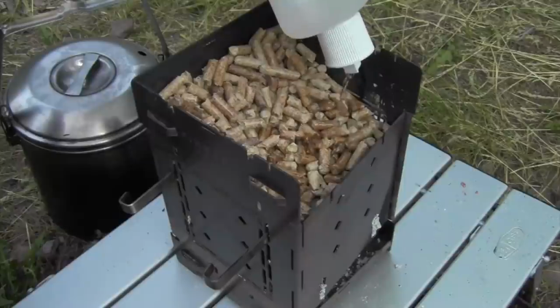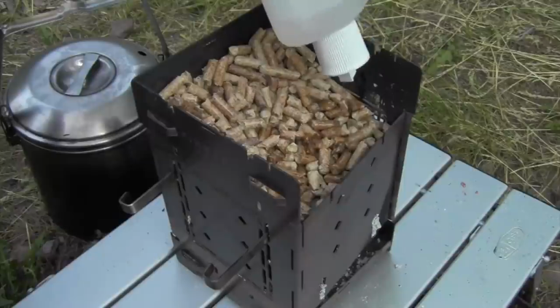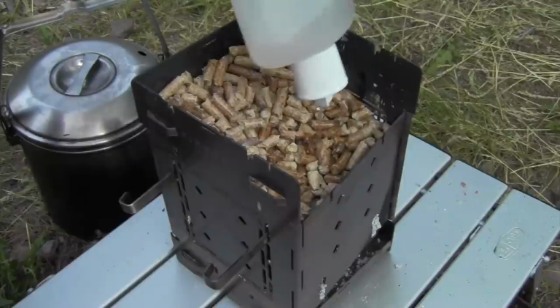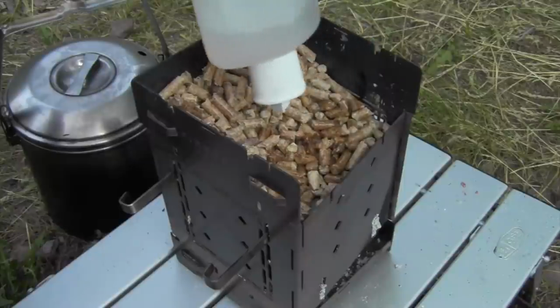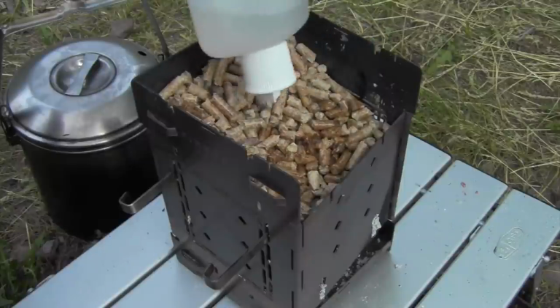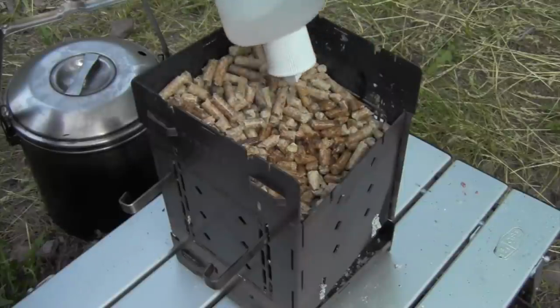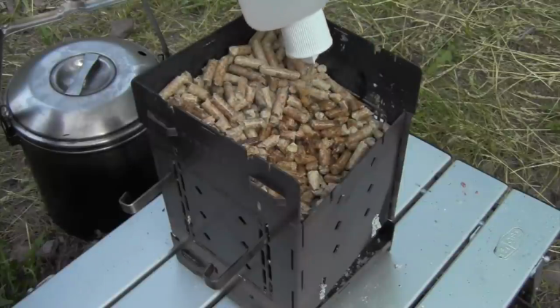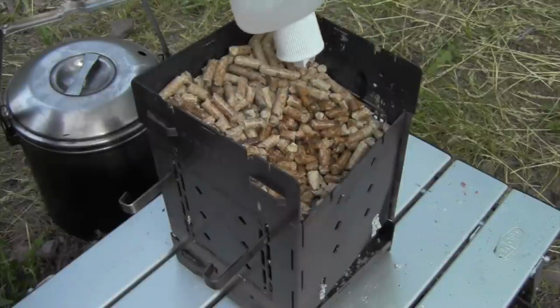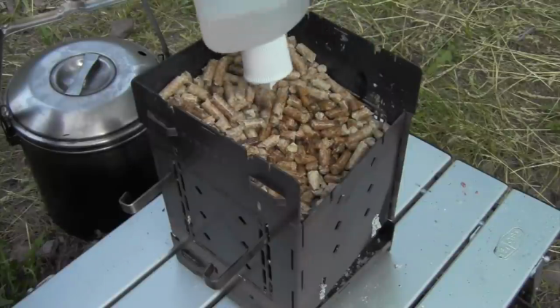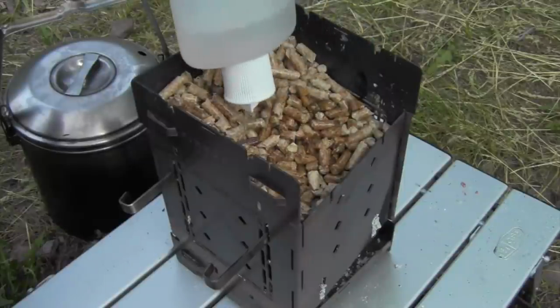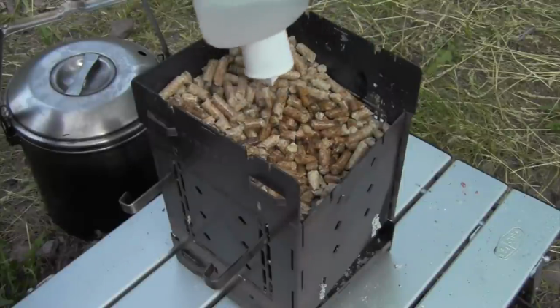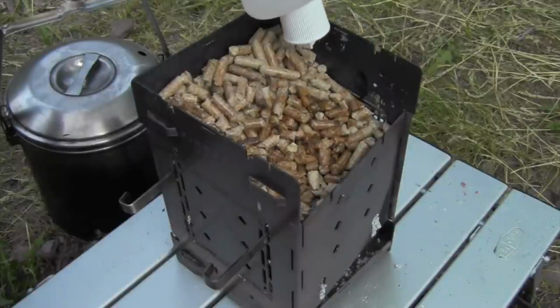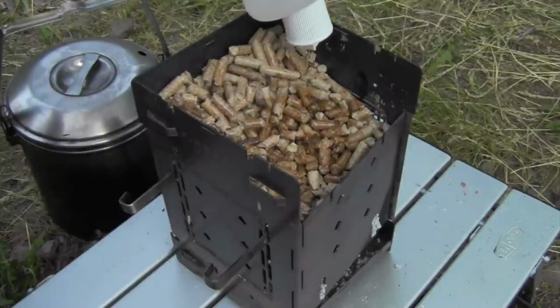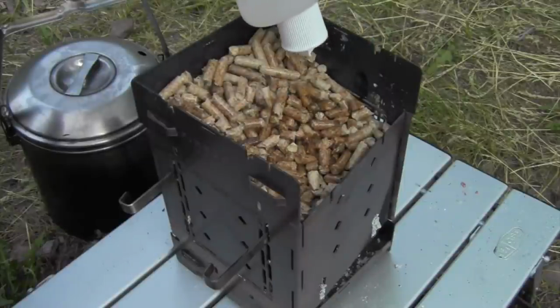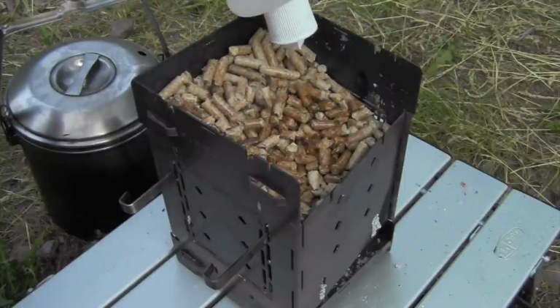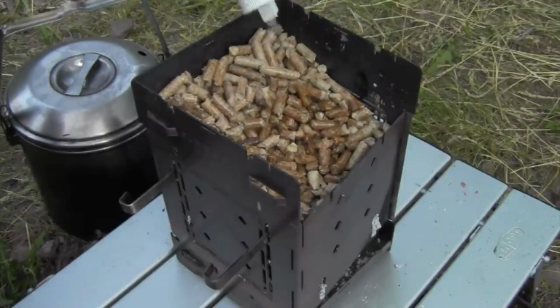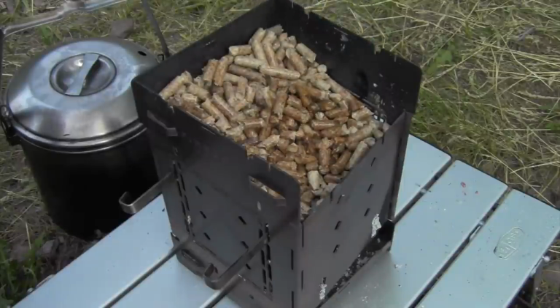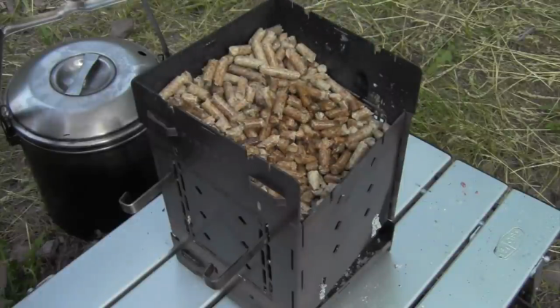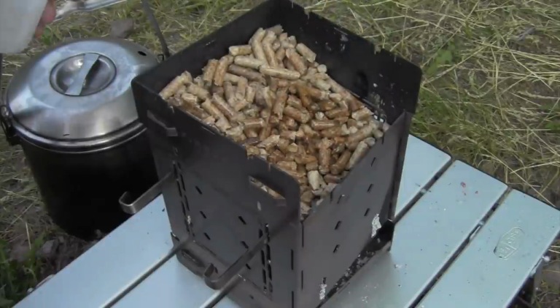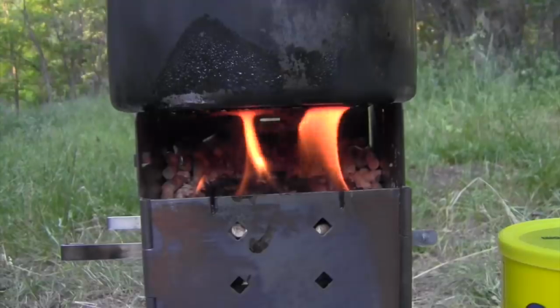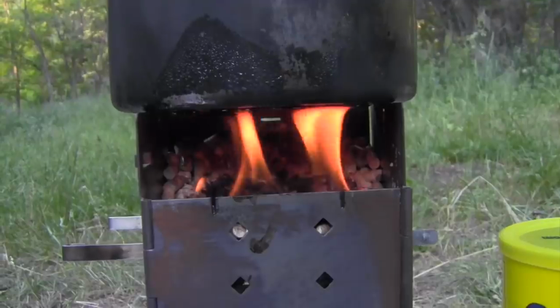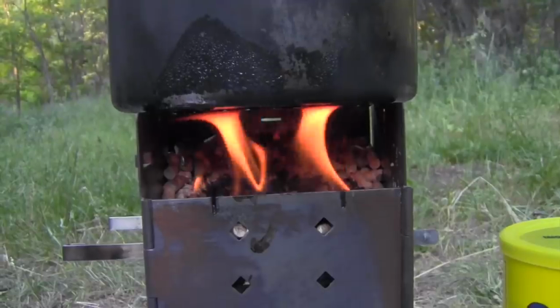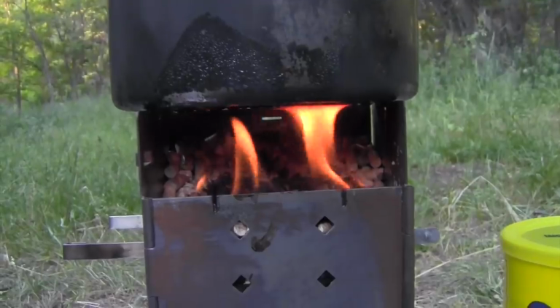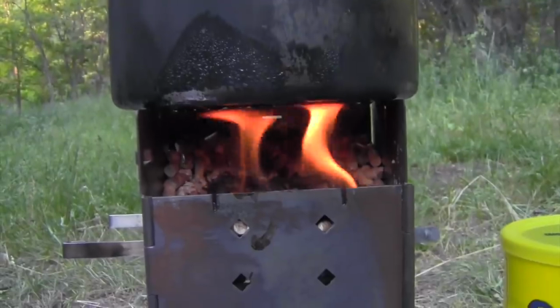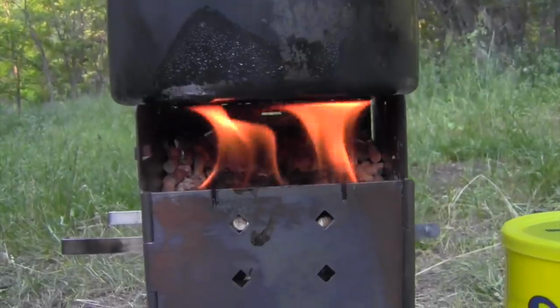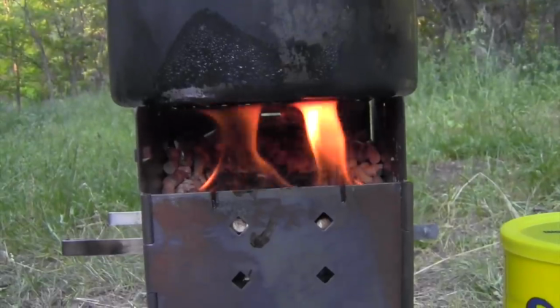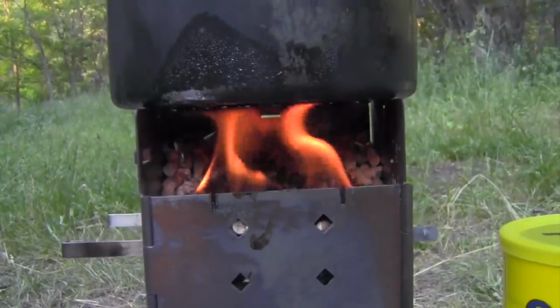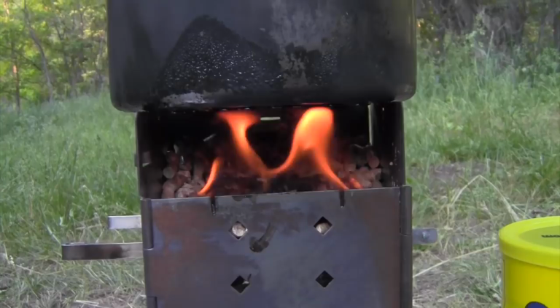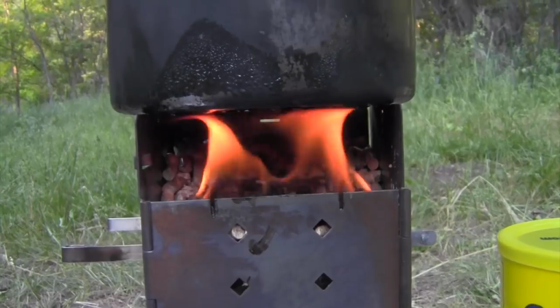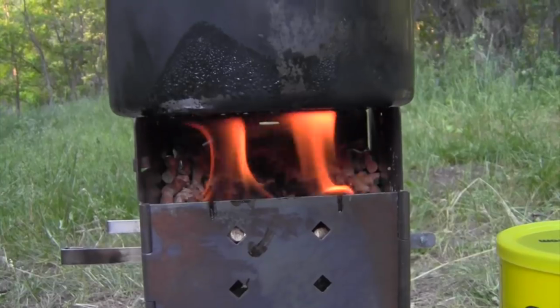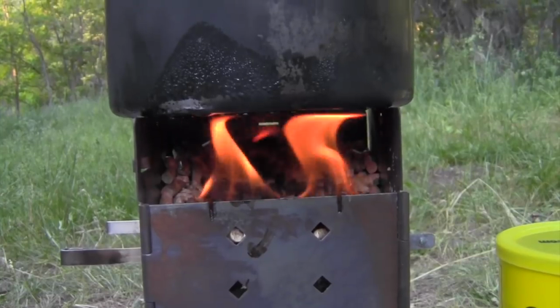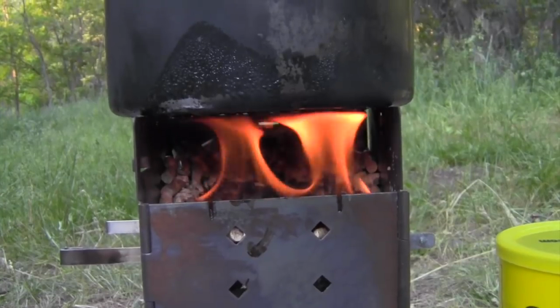I'm just going to put some alcohol here on this leading edge. Now look at that beautiful flame.